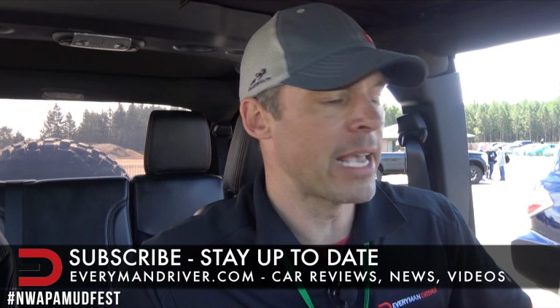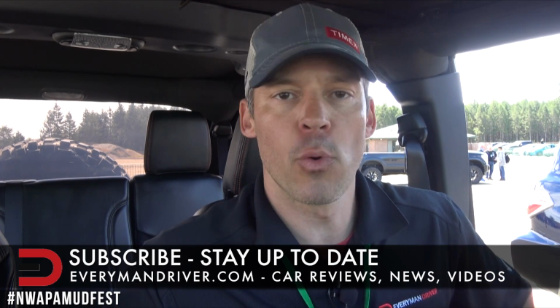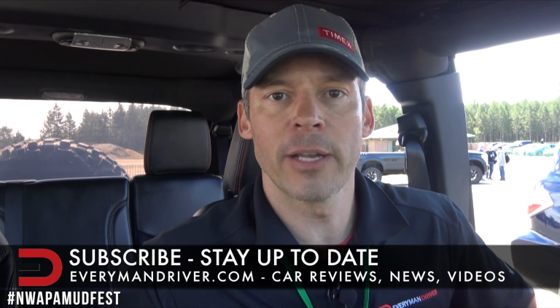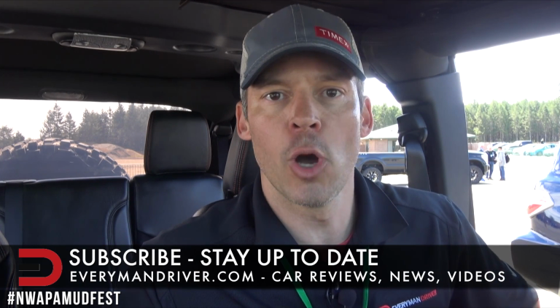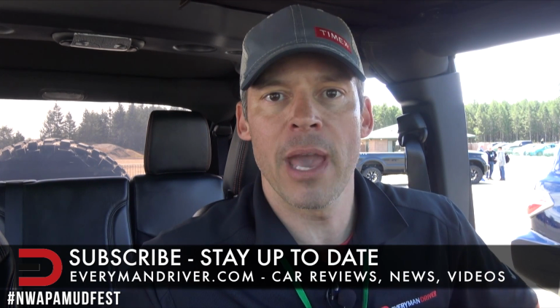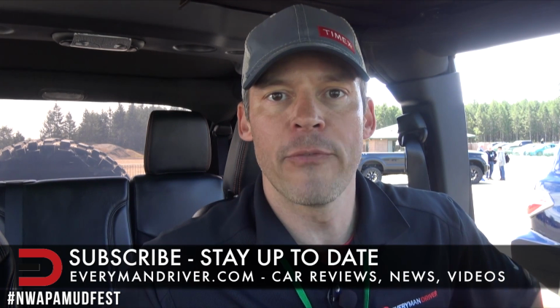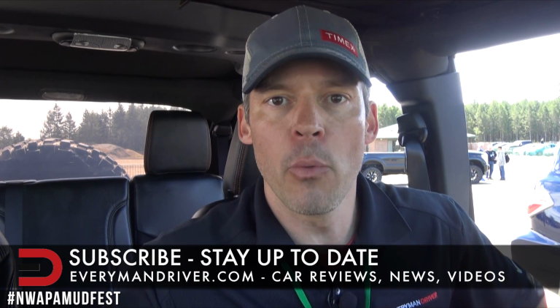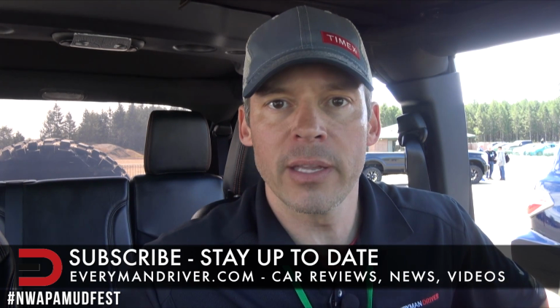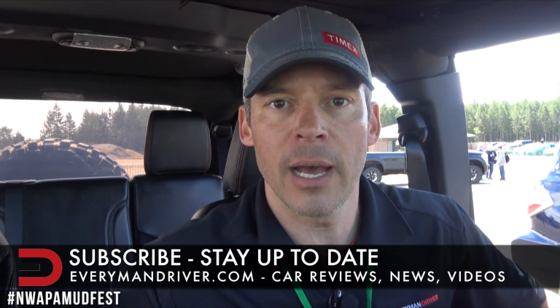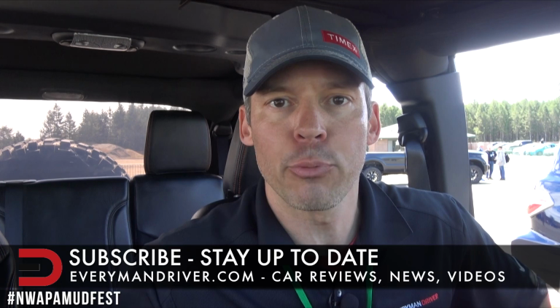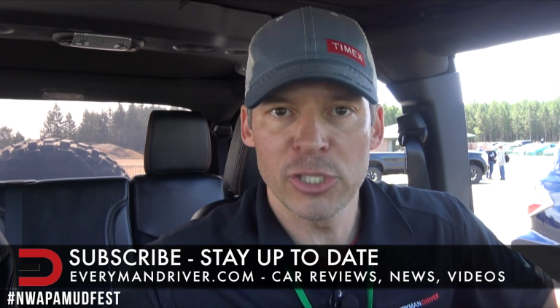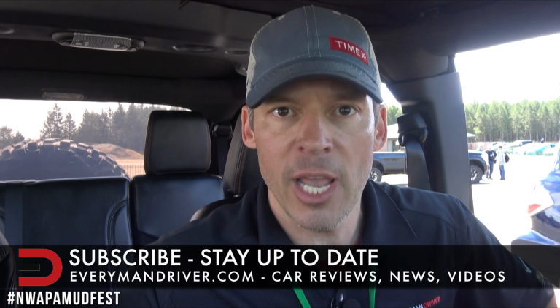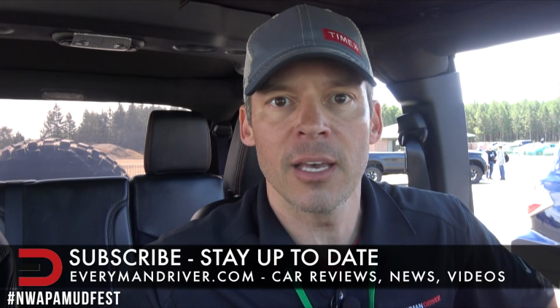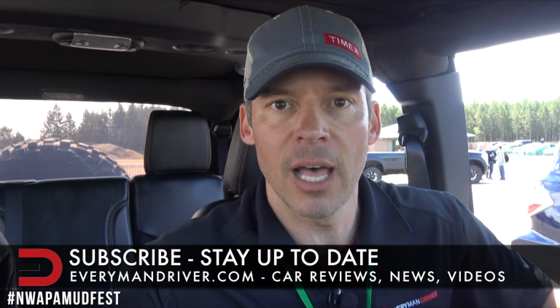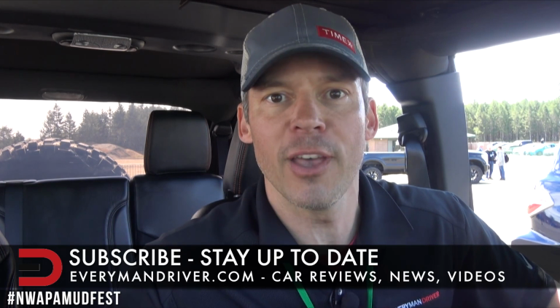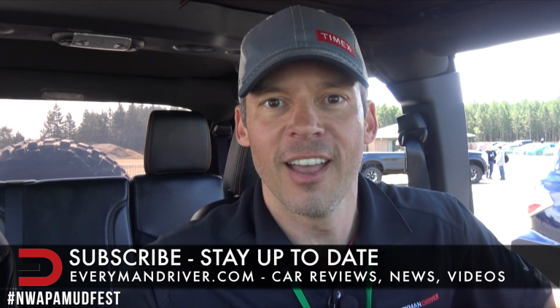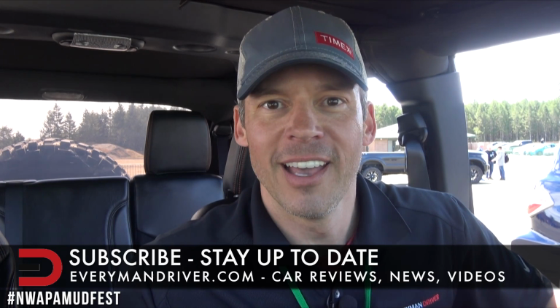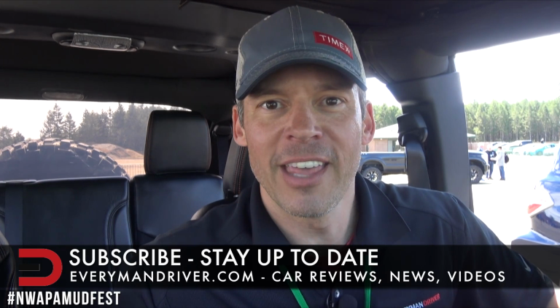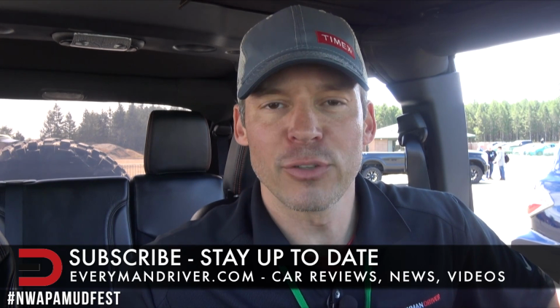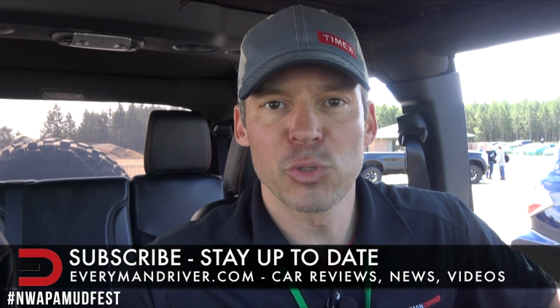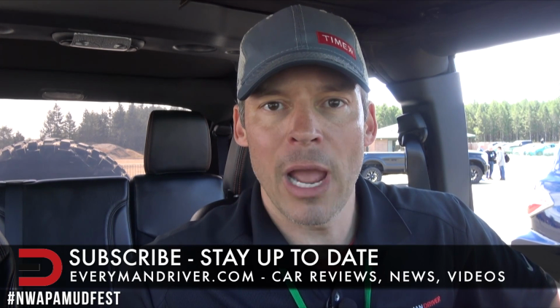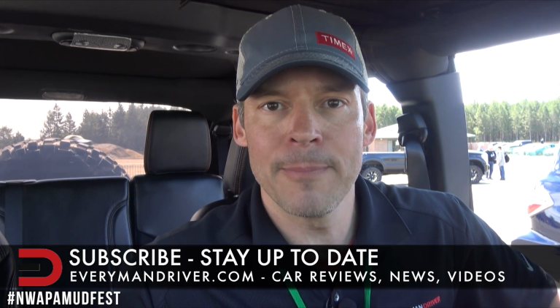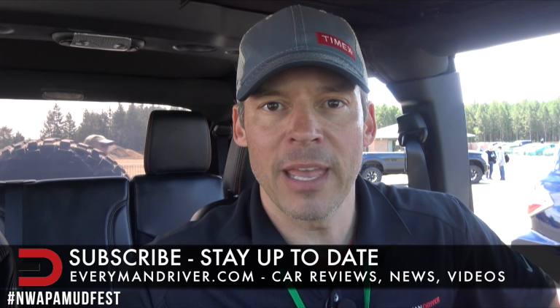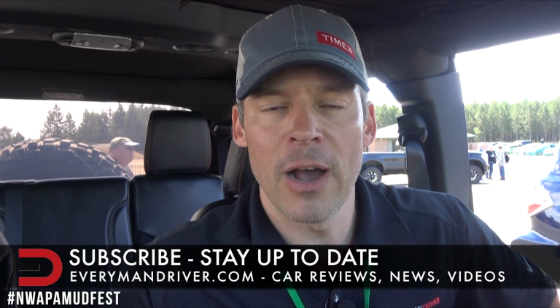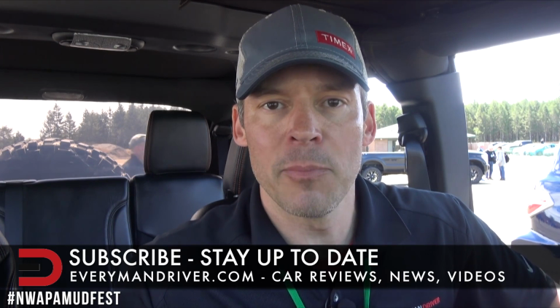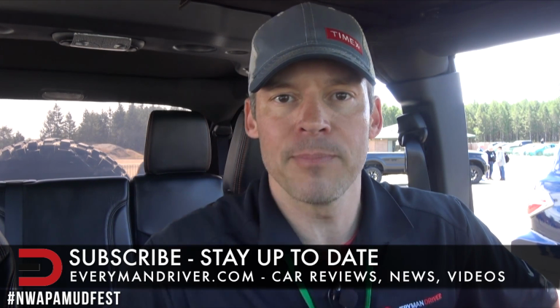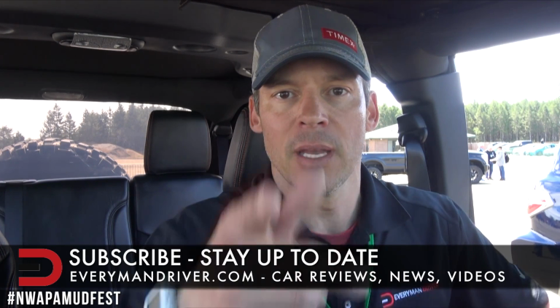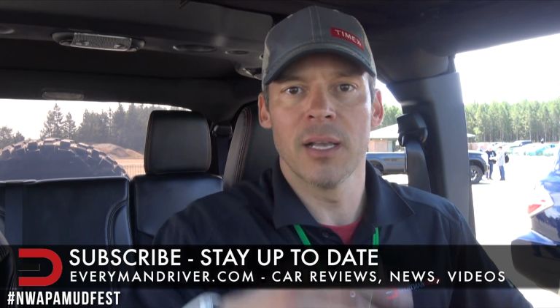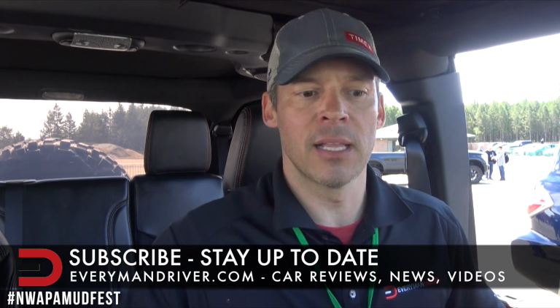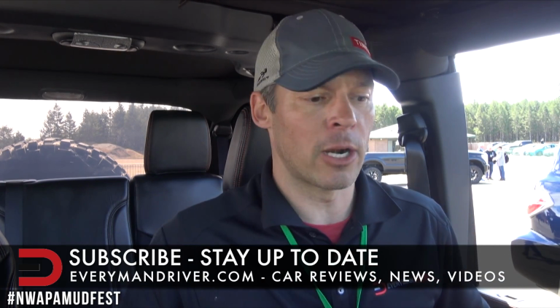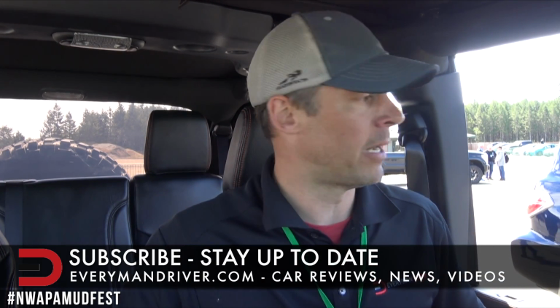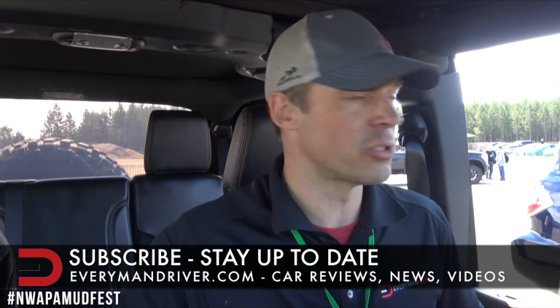Thanks for watching. Hope you had fun with it. I appreciate you. Love you. Thanks for subscribing and following me. I'll see you later. Adios.